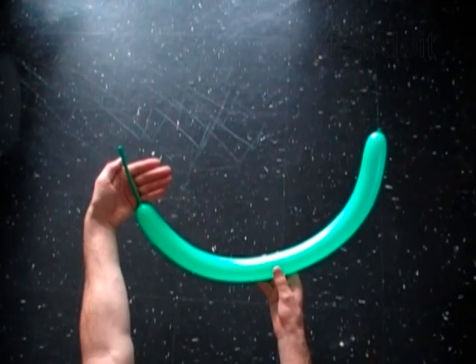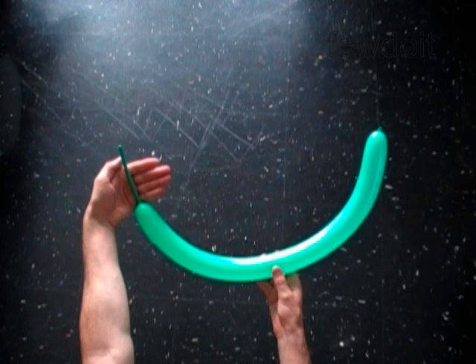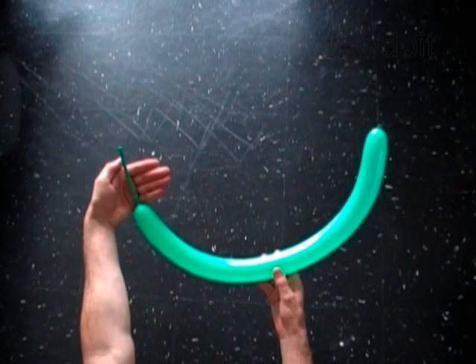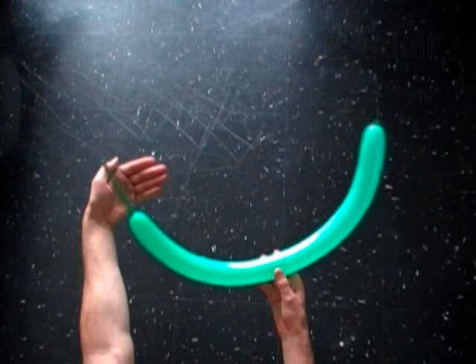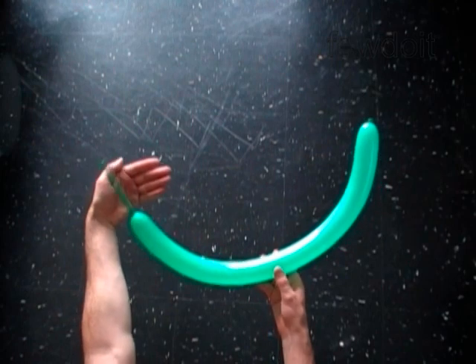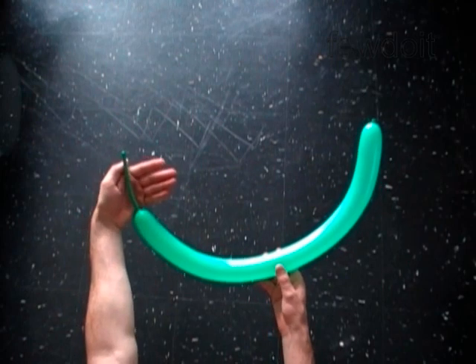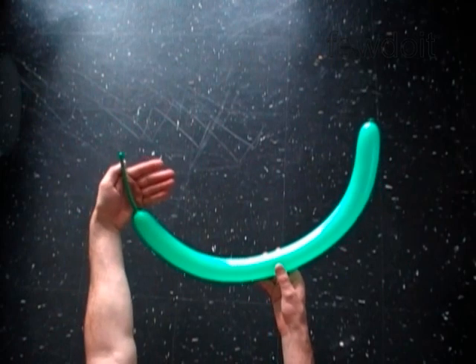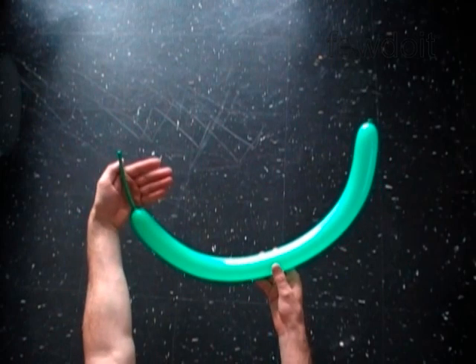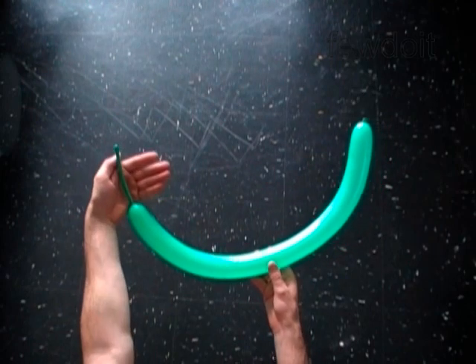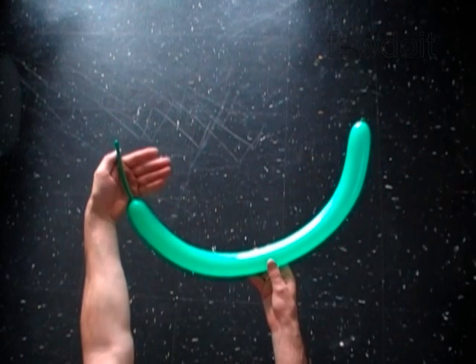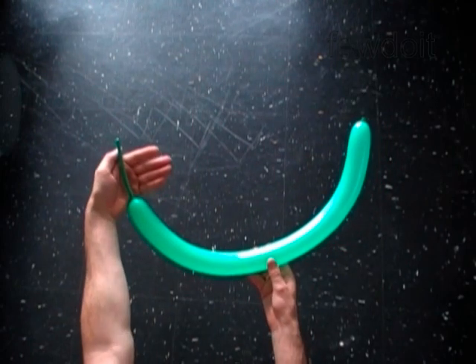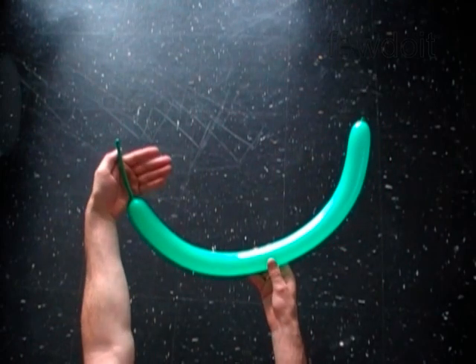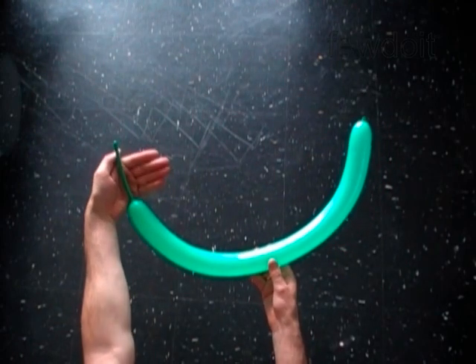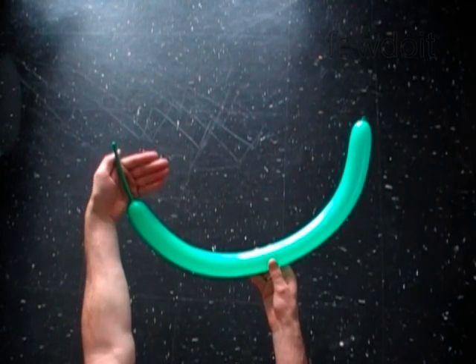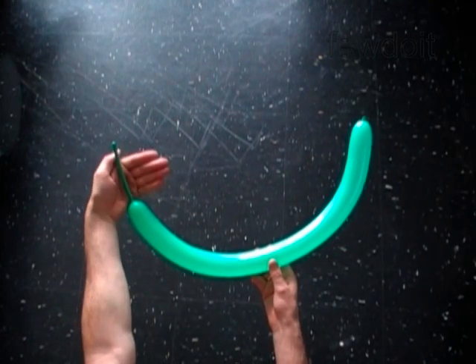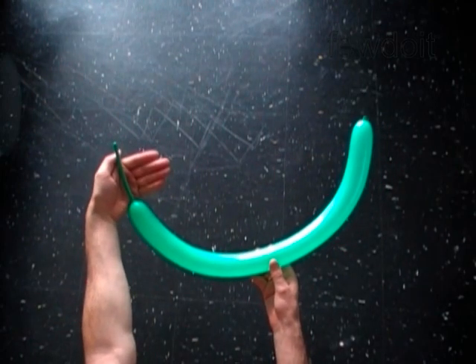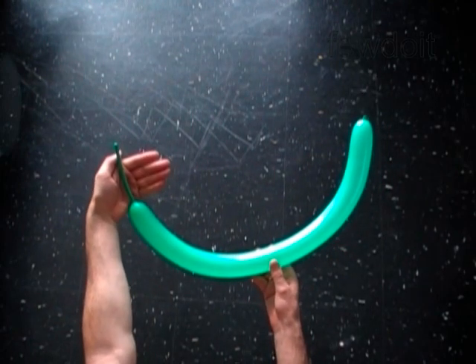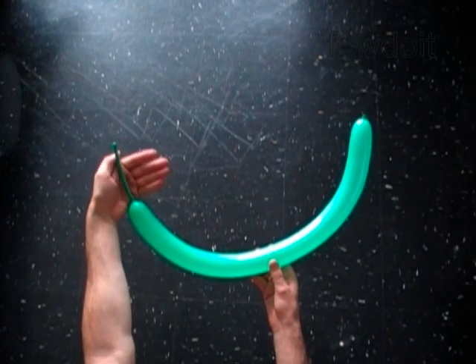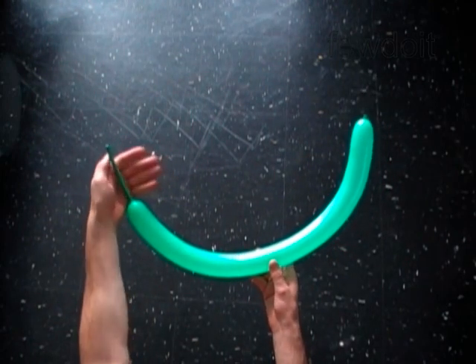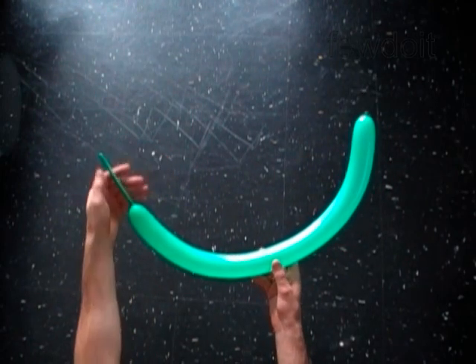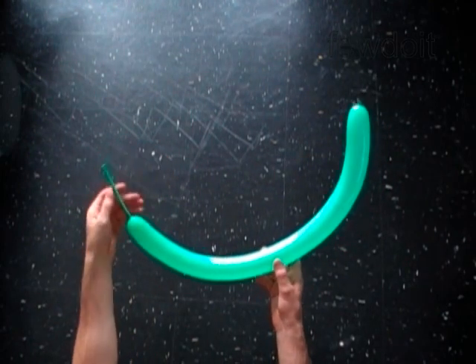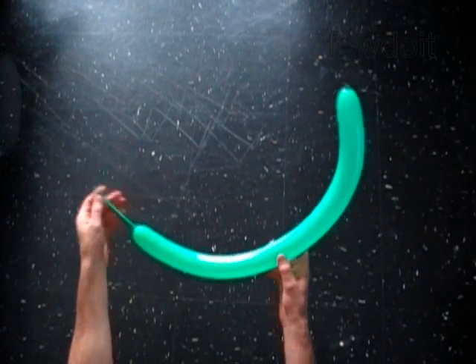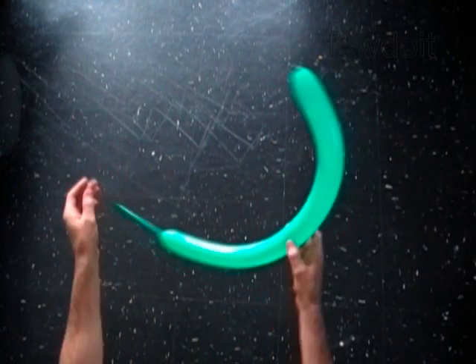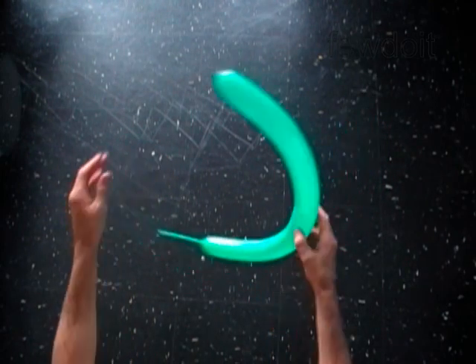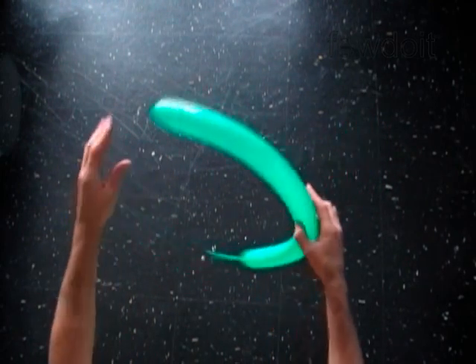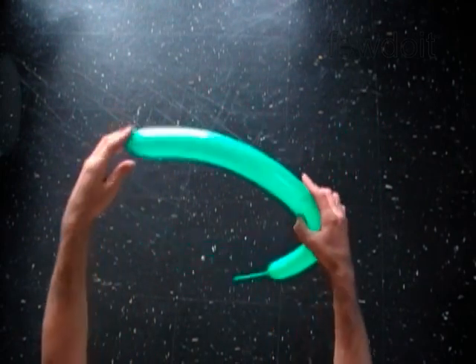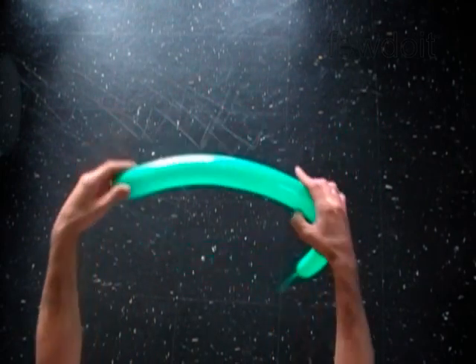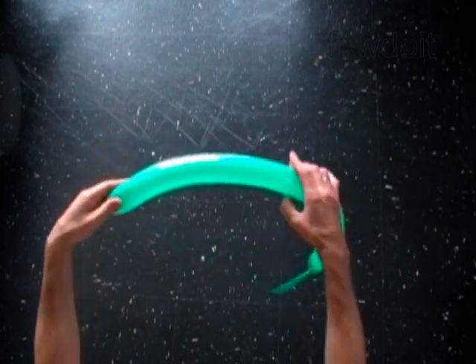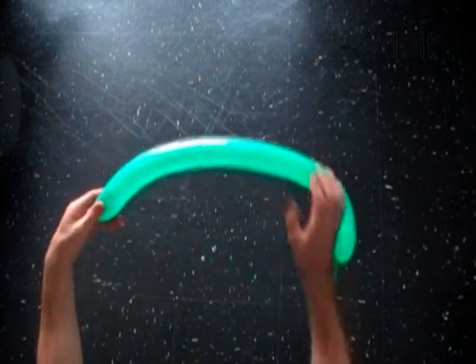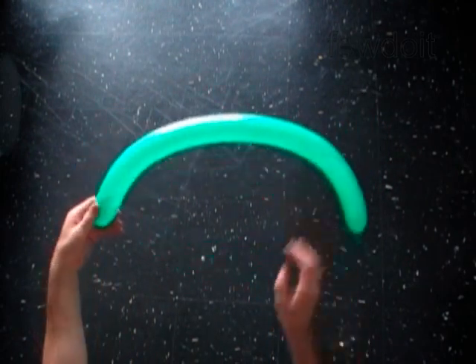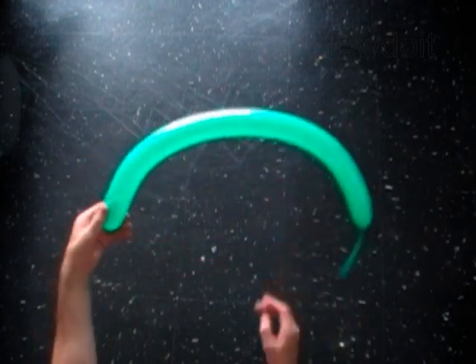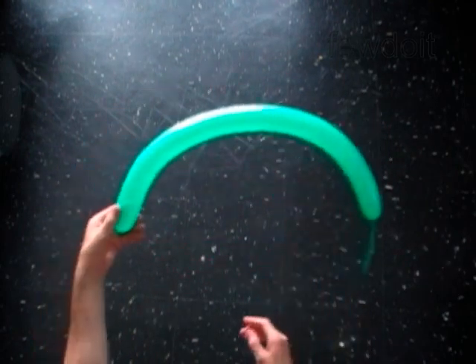Hello. We are going to make a dinosaur. Inflate a balloon leaving a 5 inch flat tail.